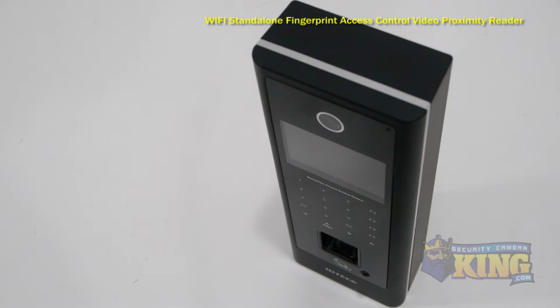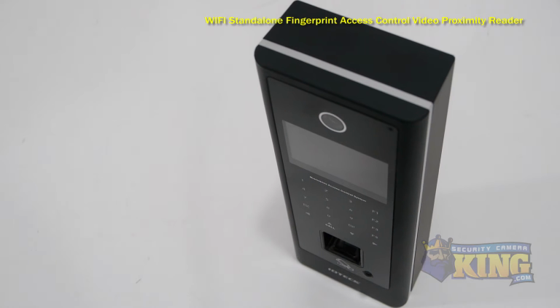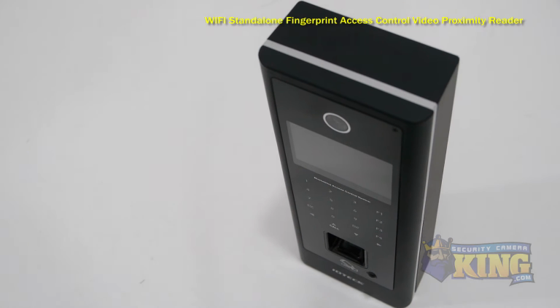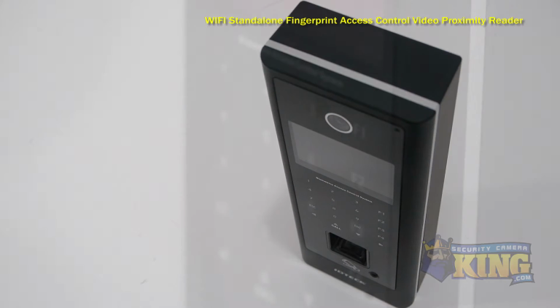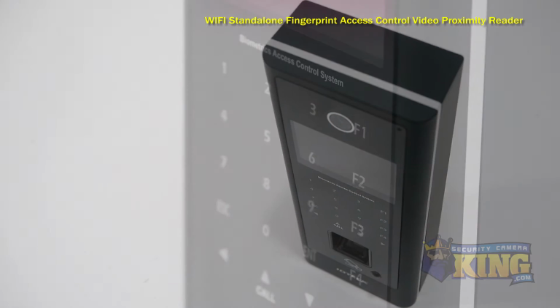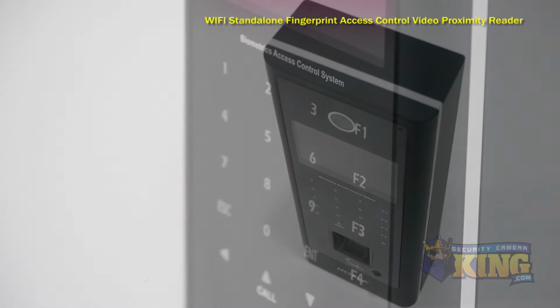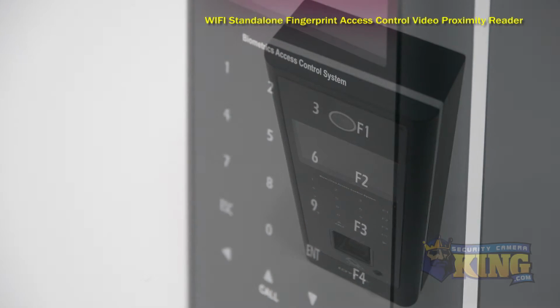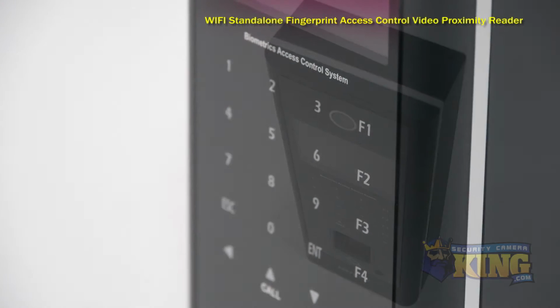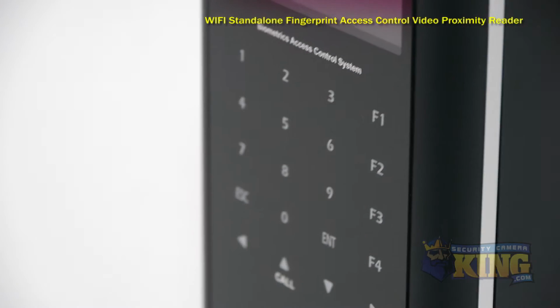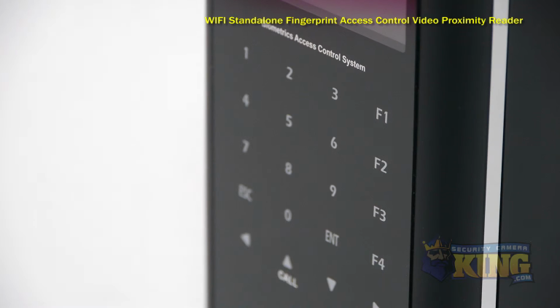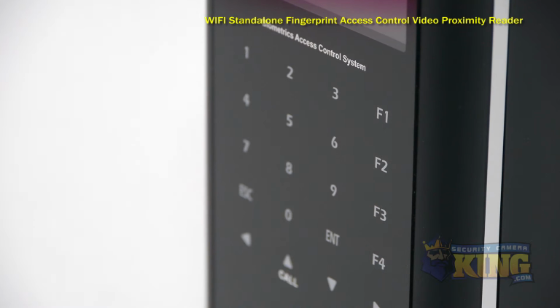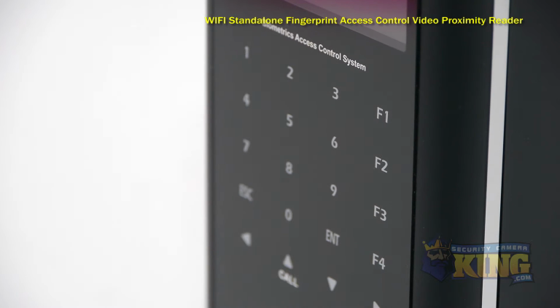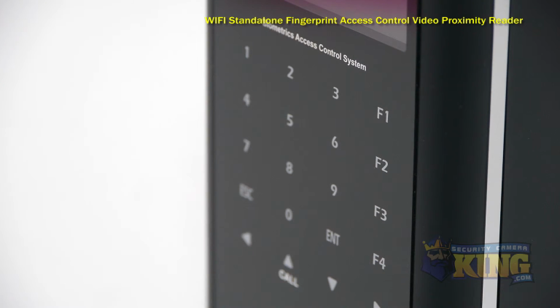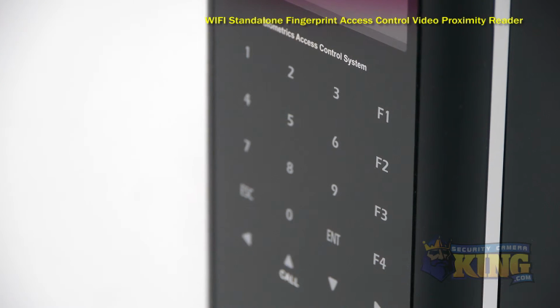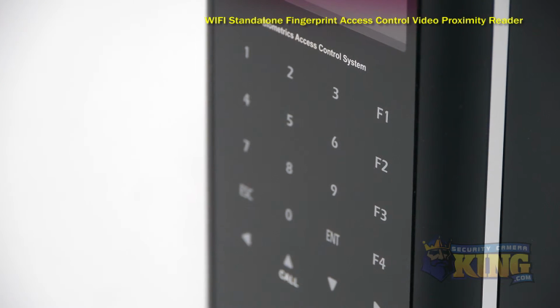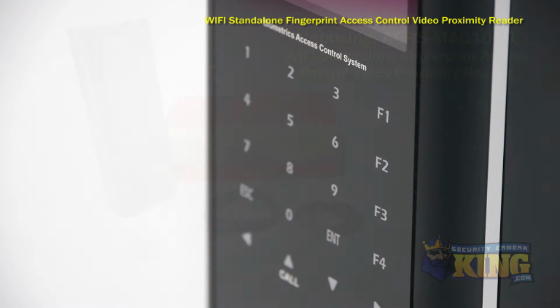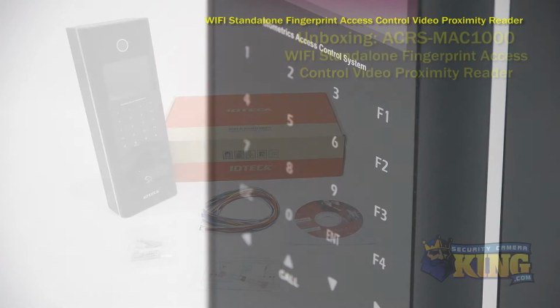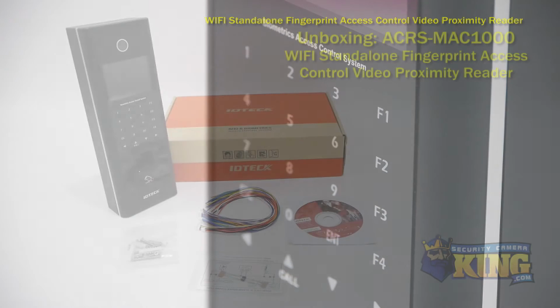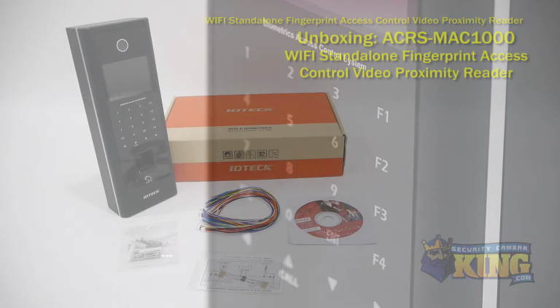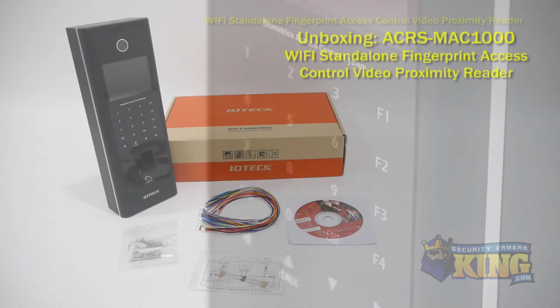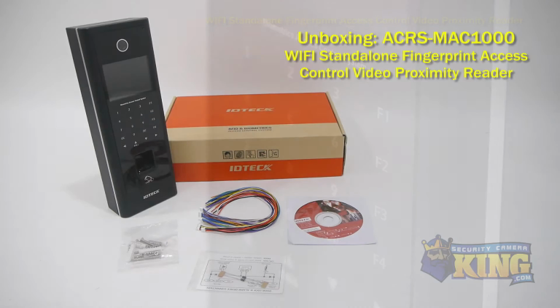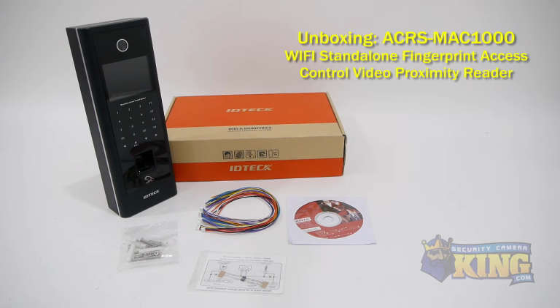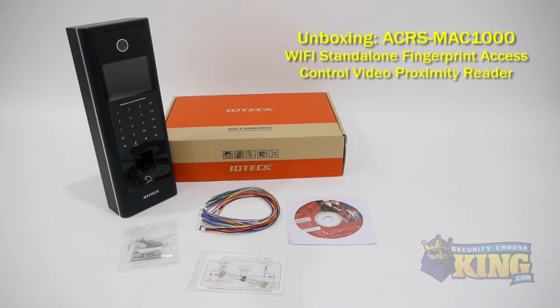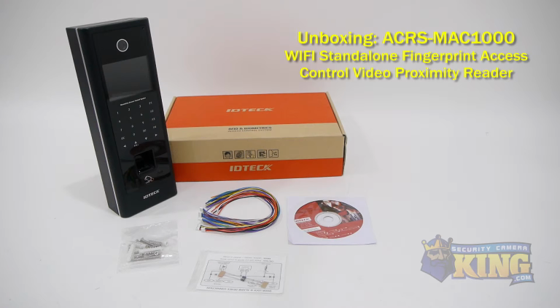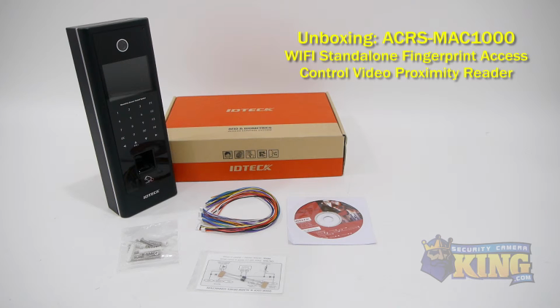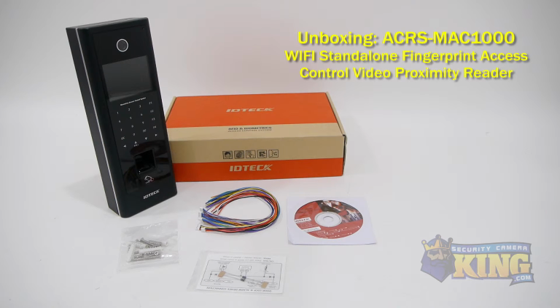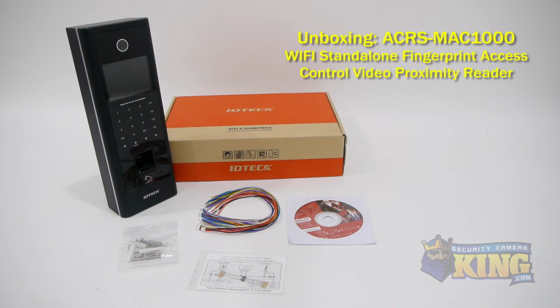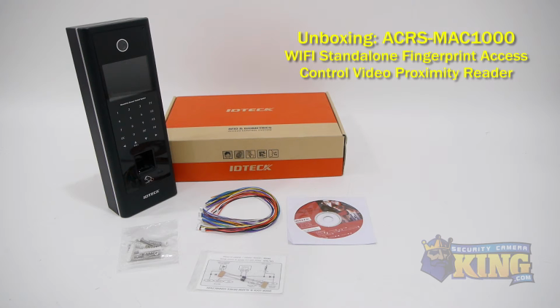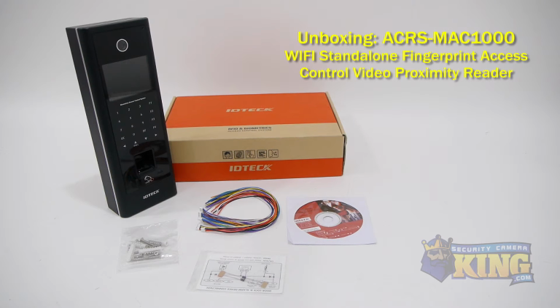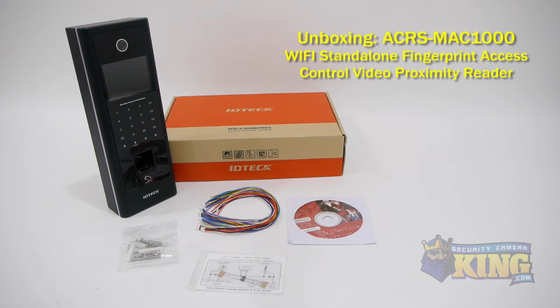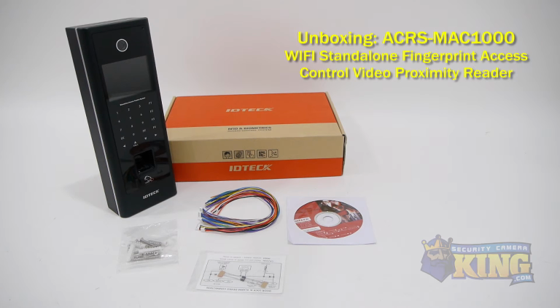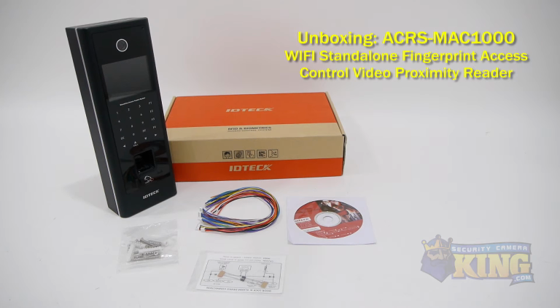Power is supplied through a 12-volt DC connection, and you can connect to your PC with TCP/IP using an Ethernet cable.